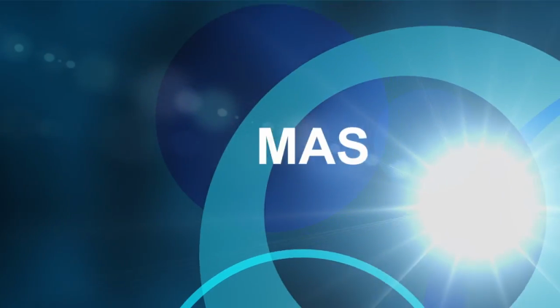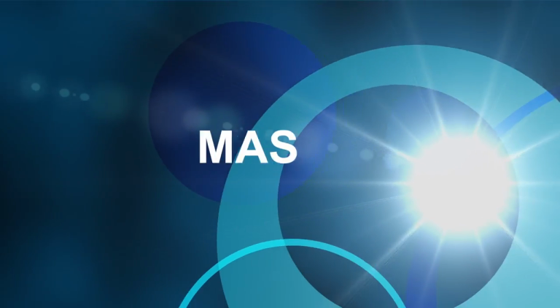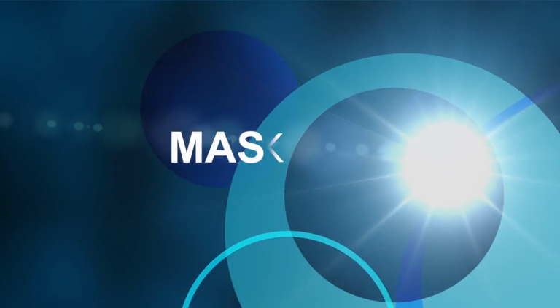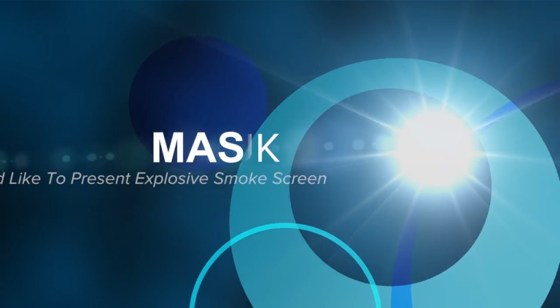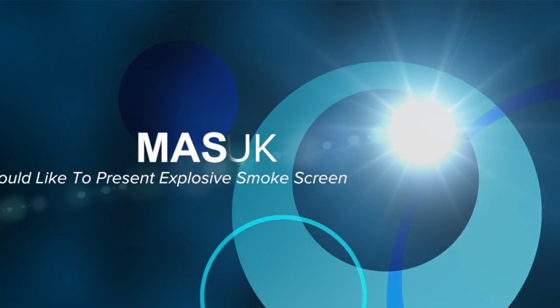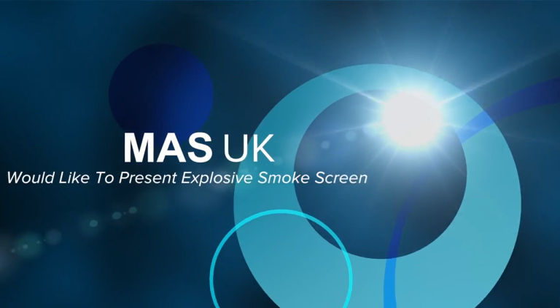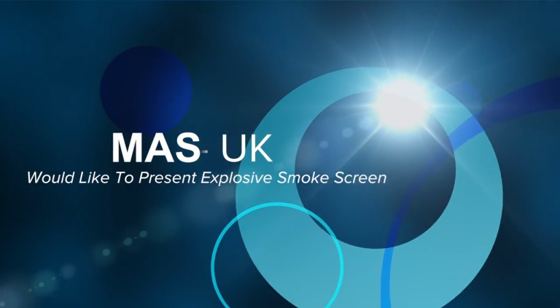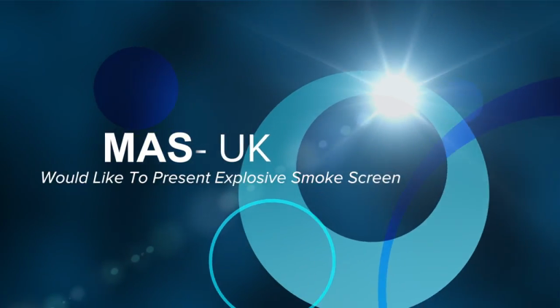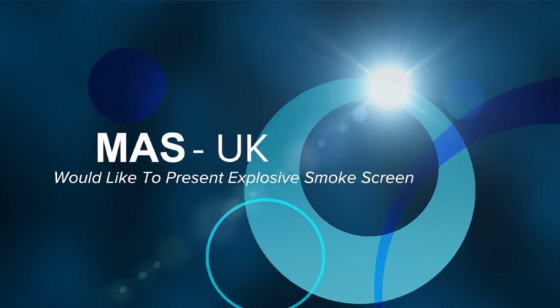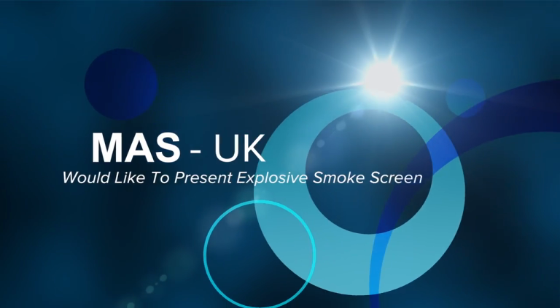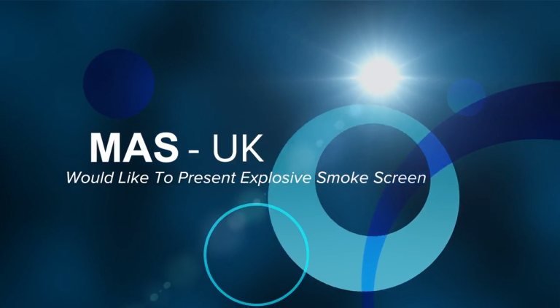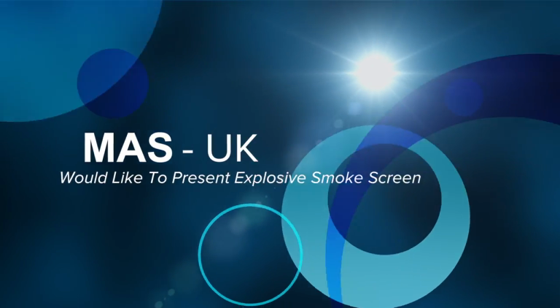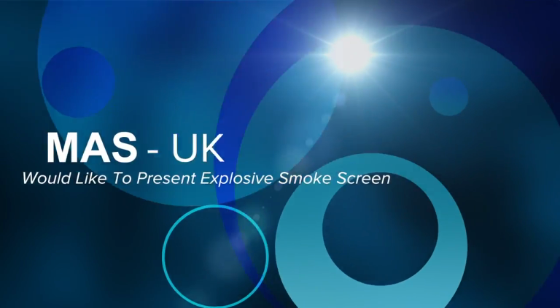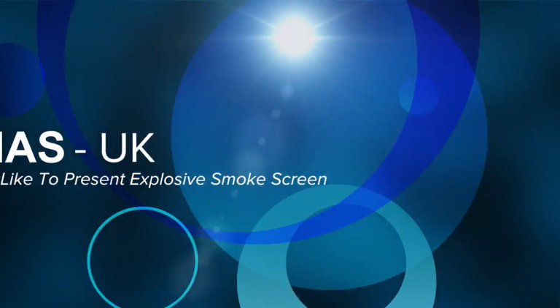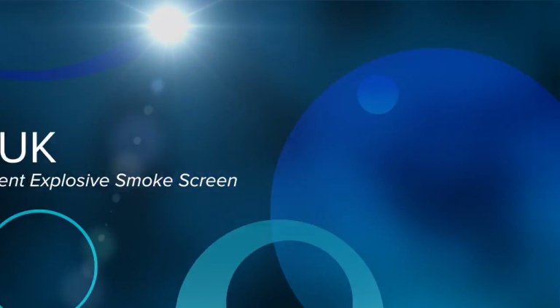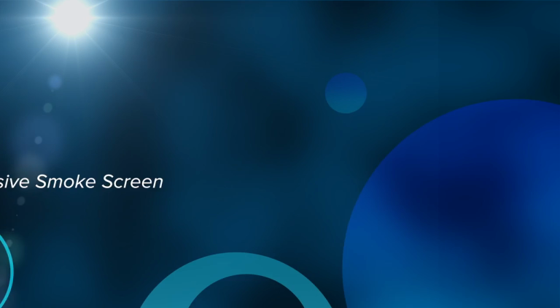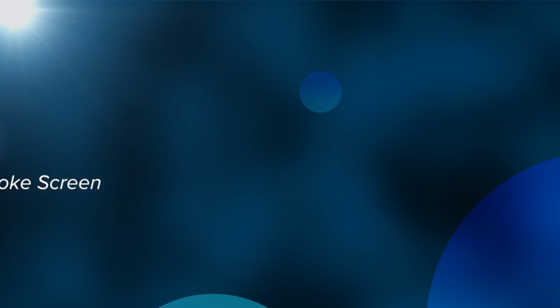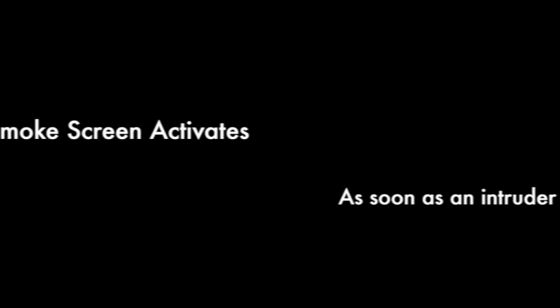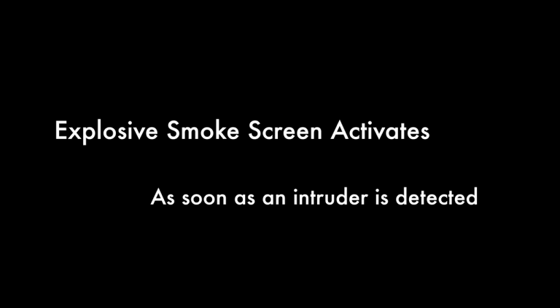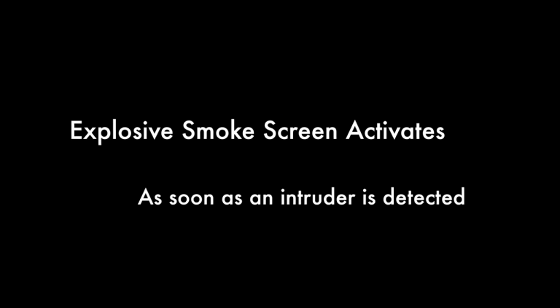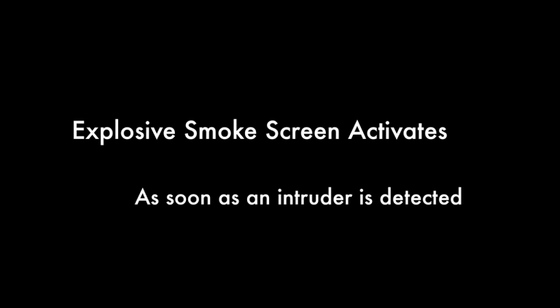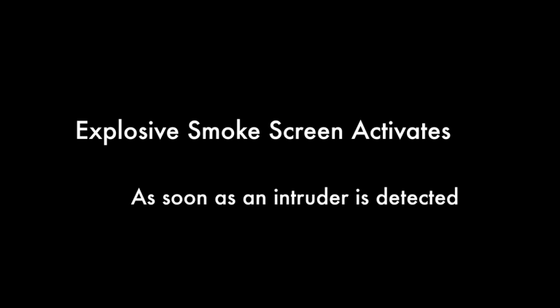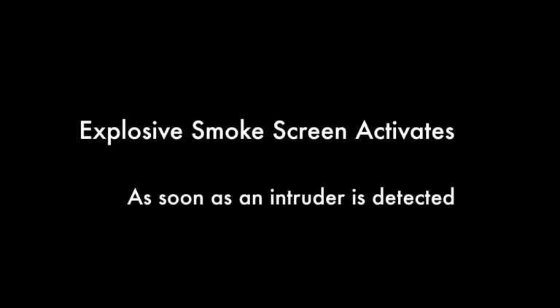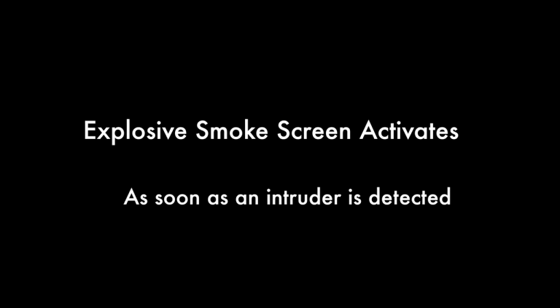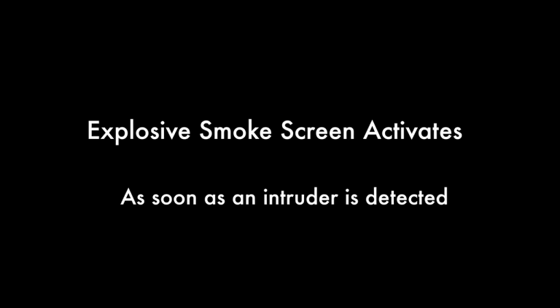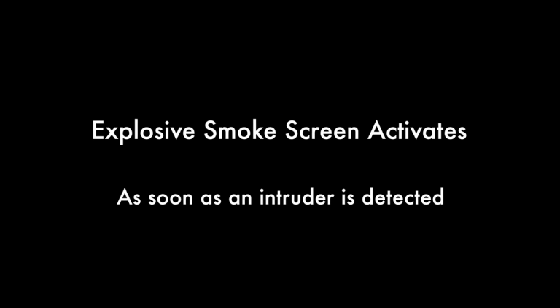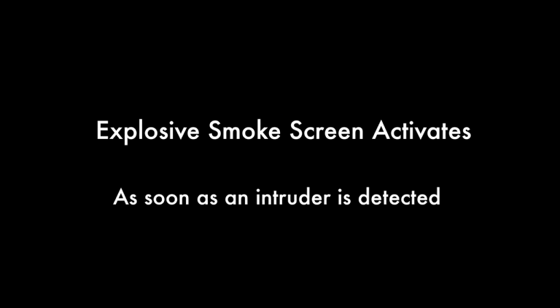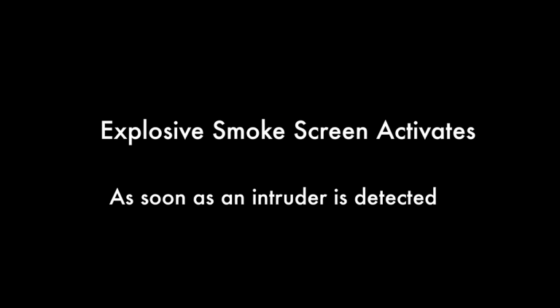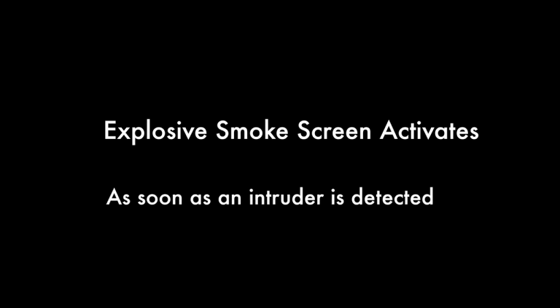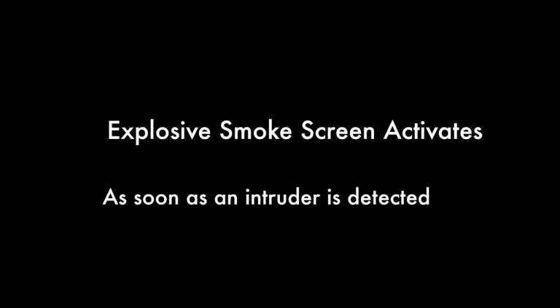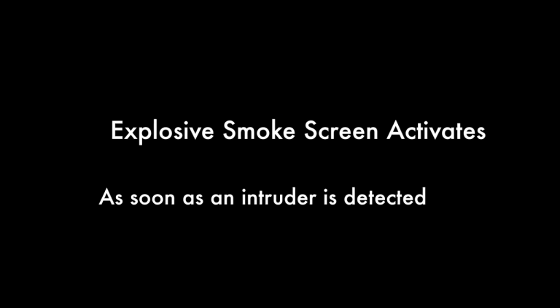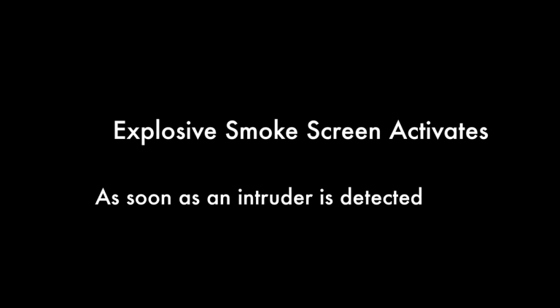MAS UK would like to present explosive smoke screen. Explosive smoke screen activates as soon as the intruder is detected.